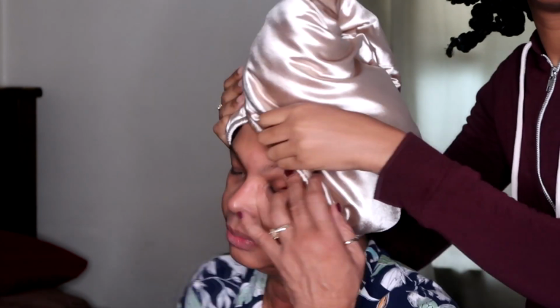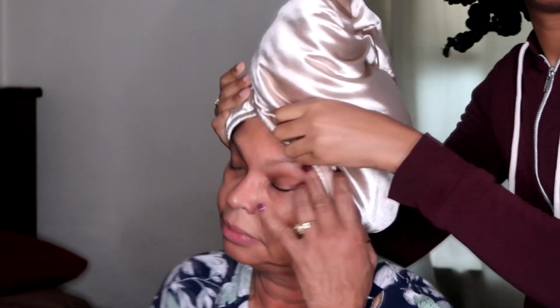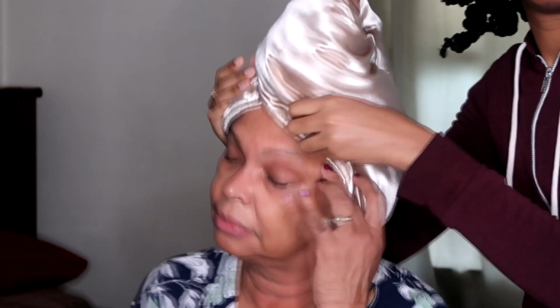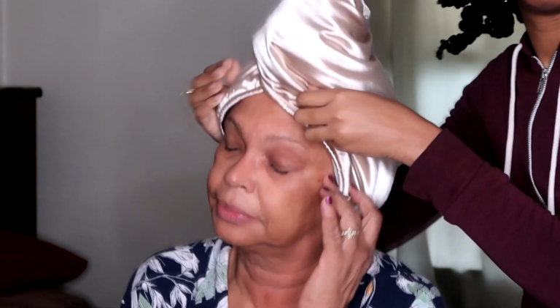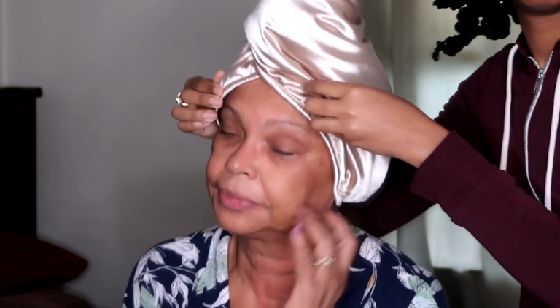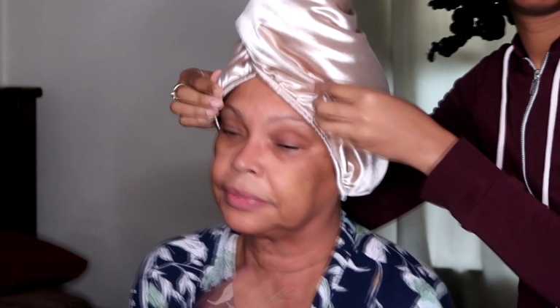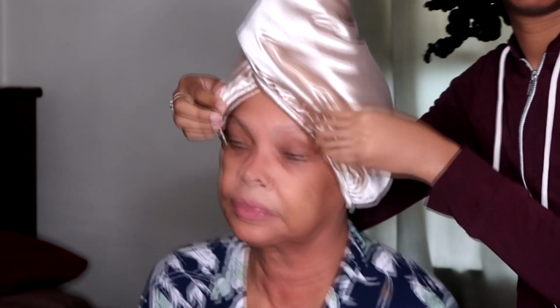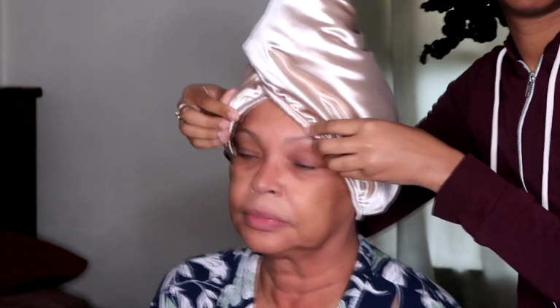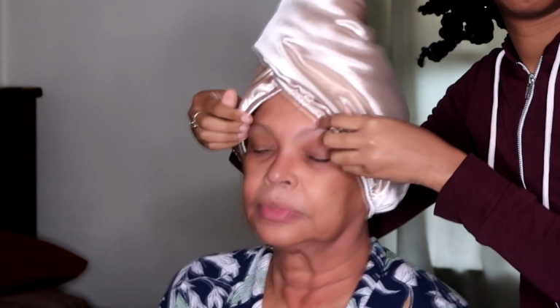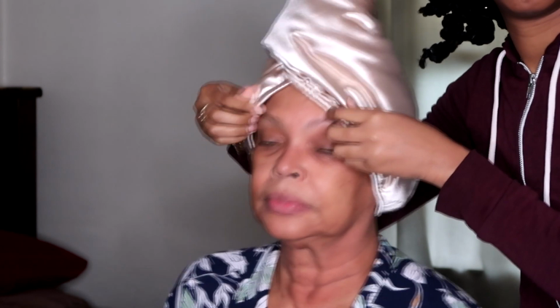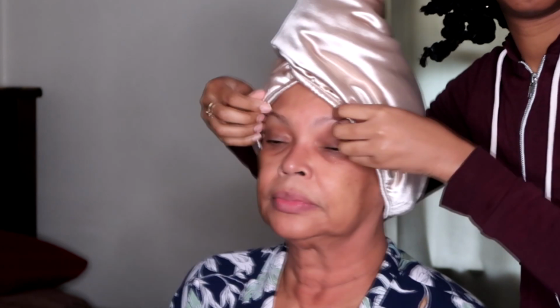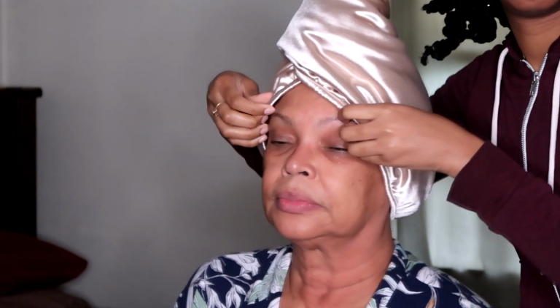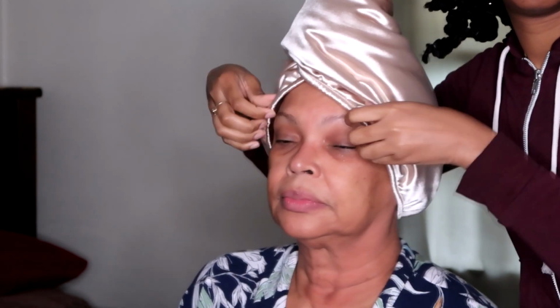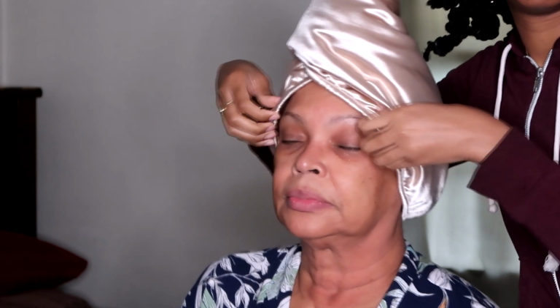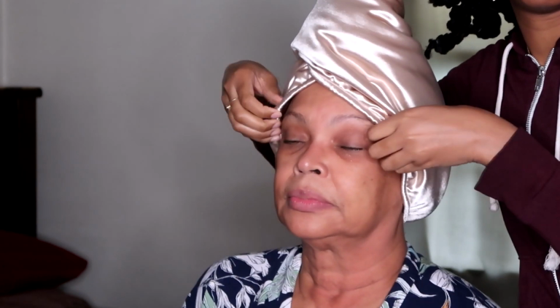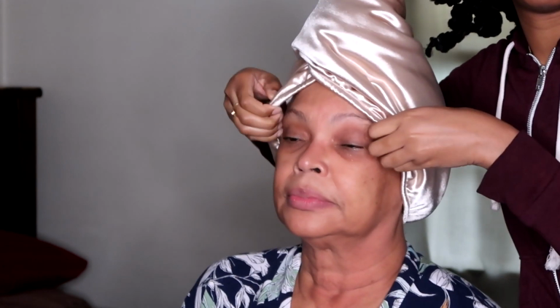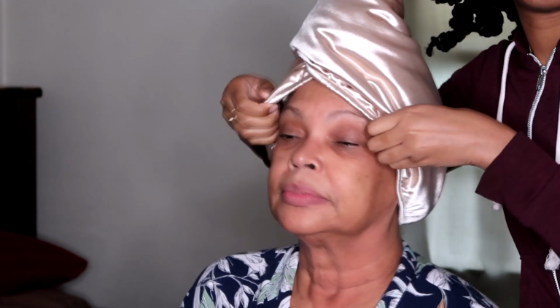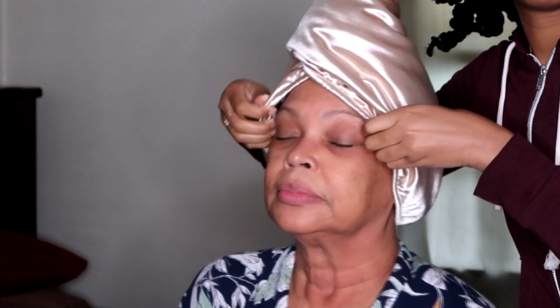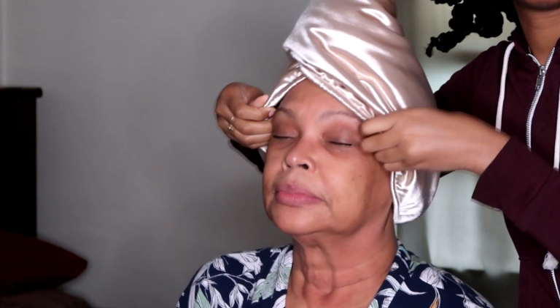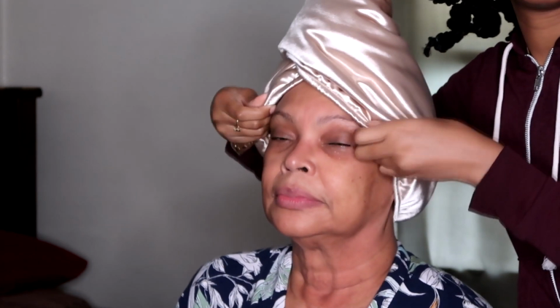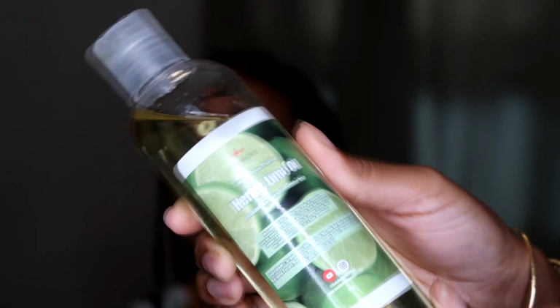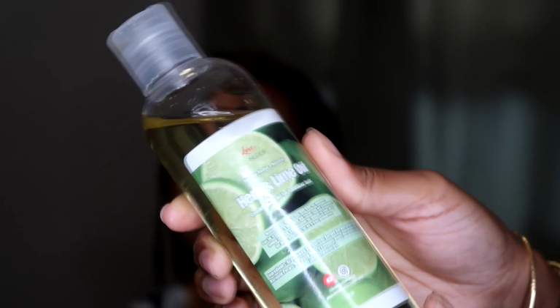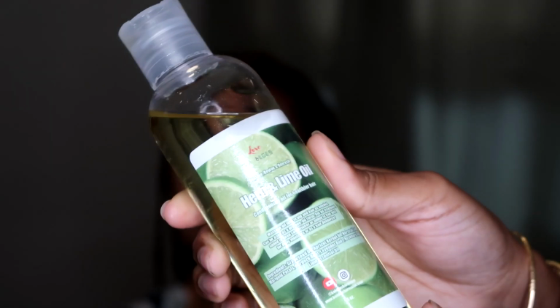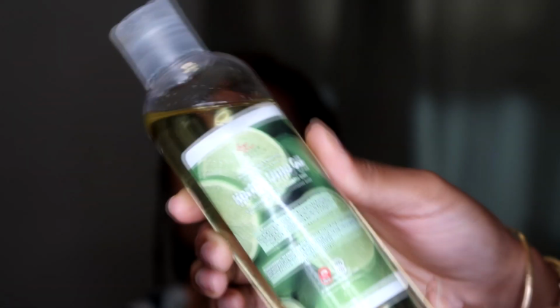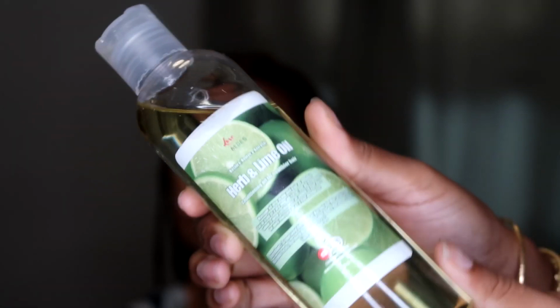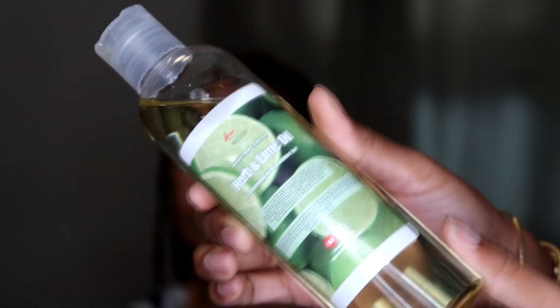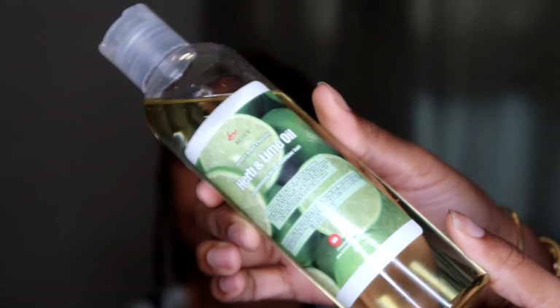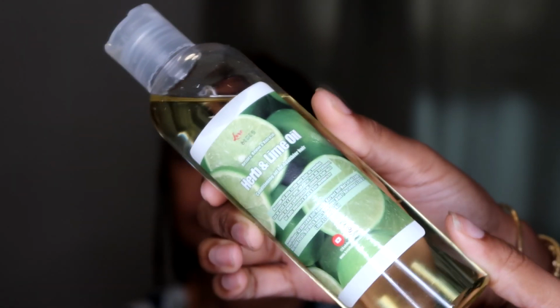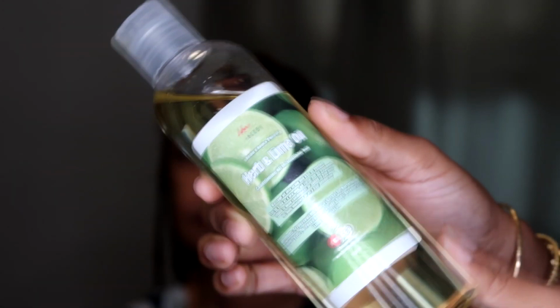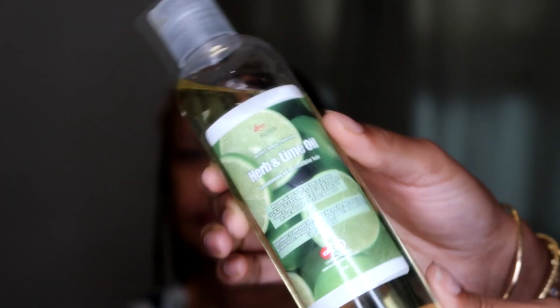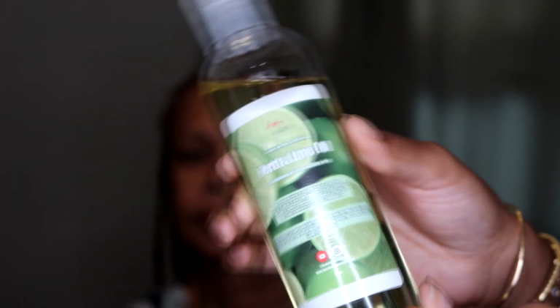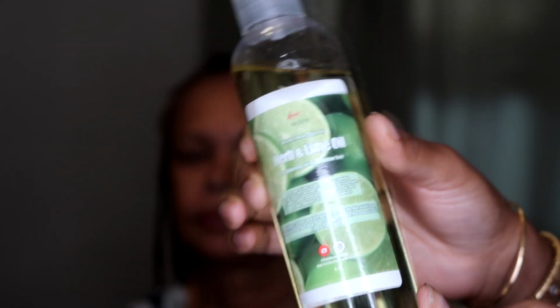As usual, you can use my coupon code with Swirly Curly to get your discount. It's been about half an hour, so I'm going to go ahead and do some maintenance on my mom's locks.